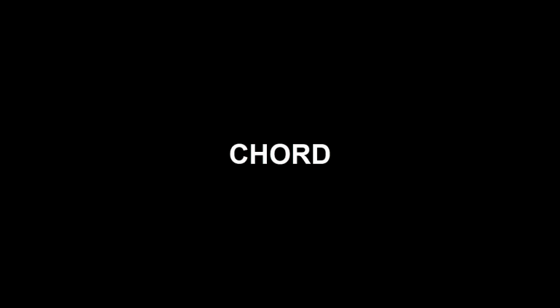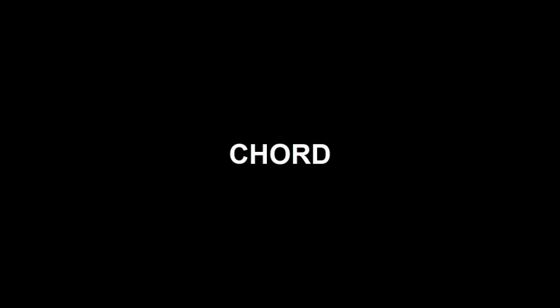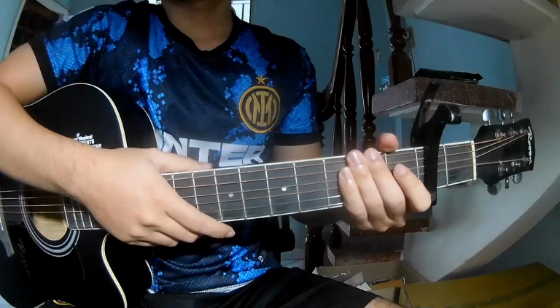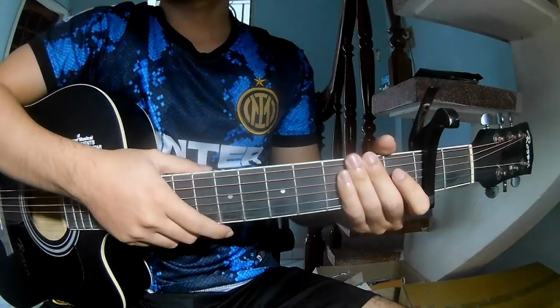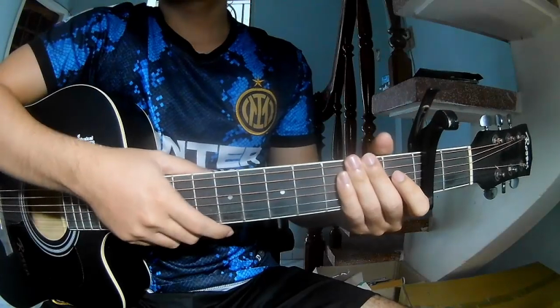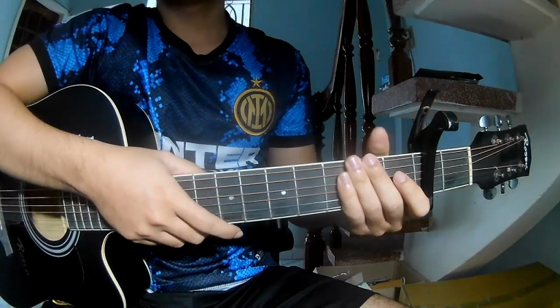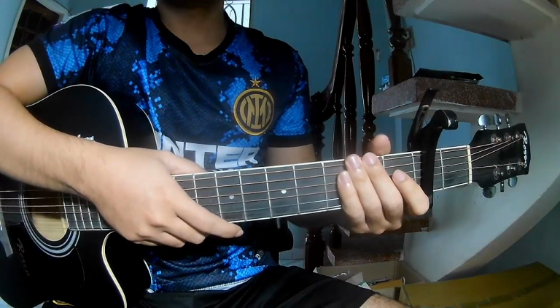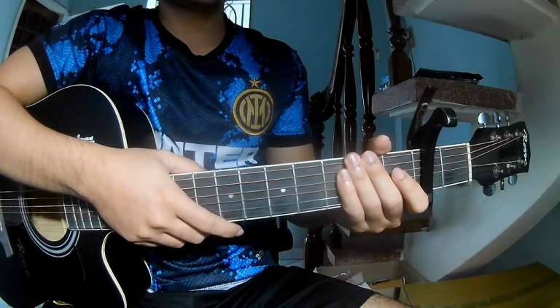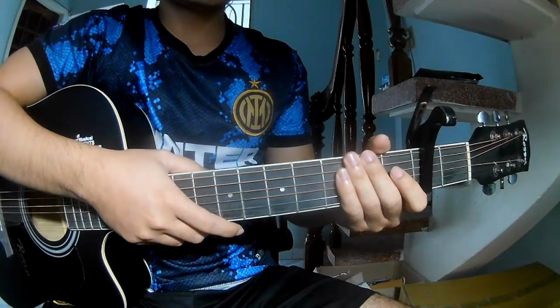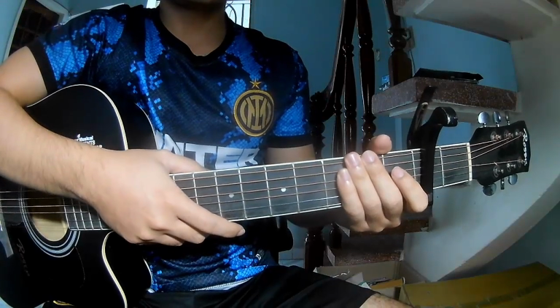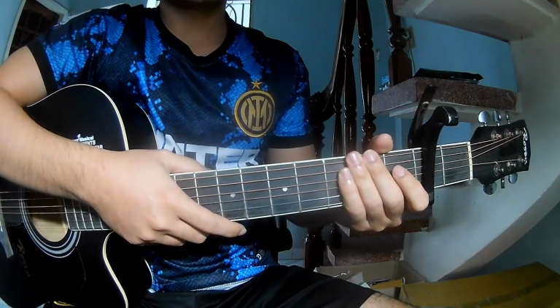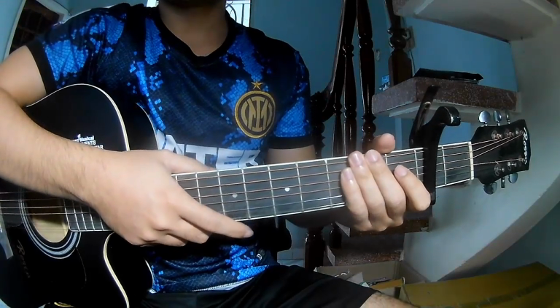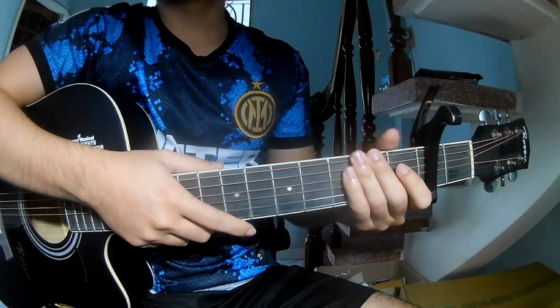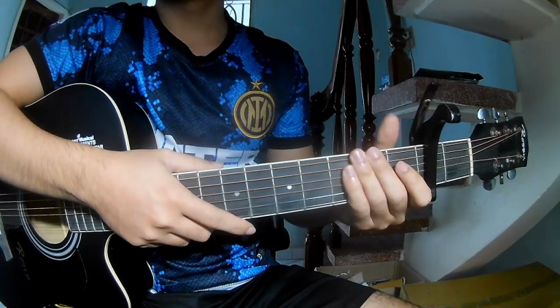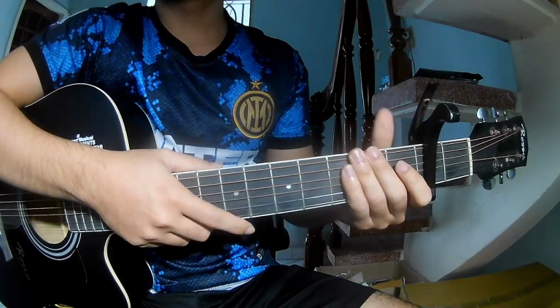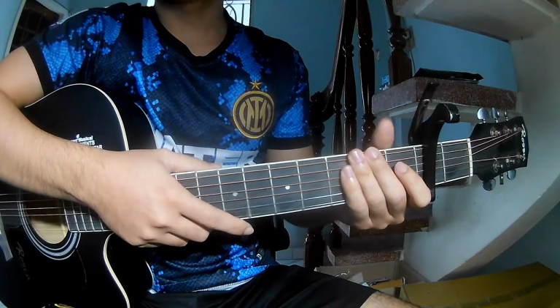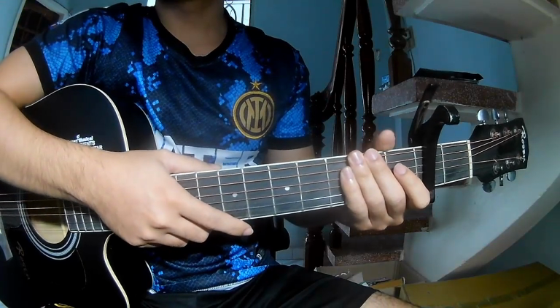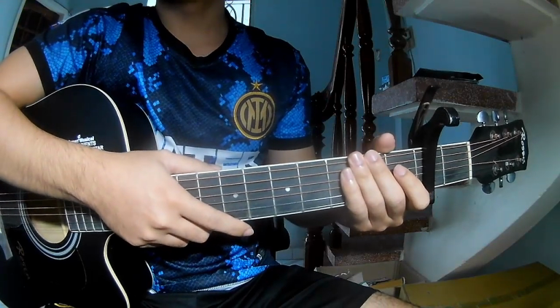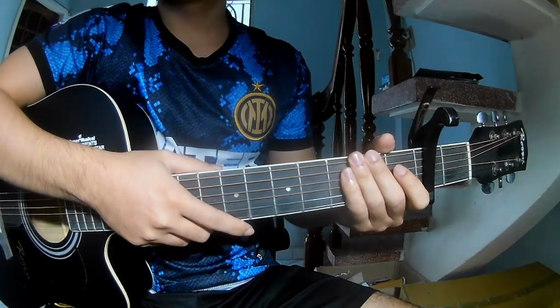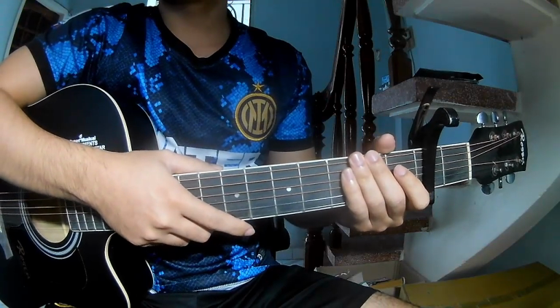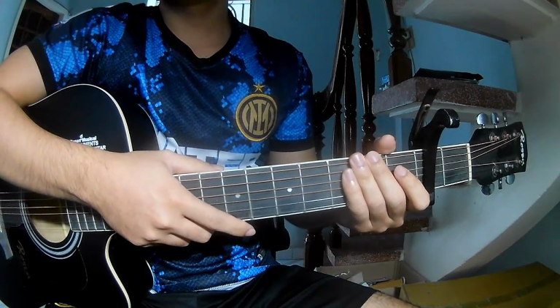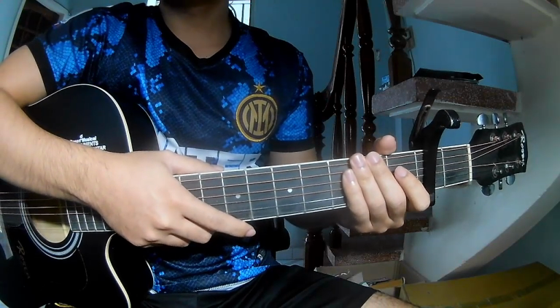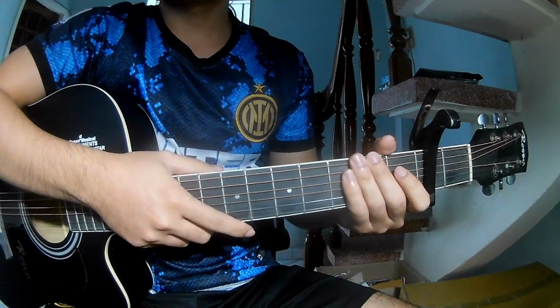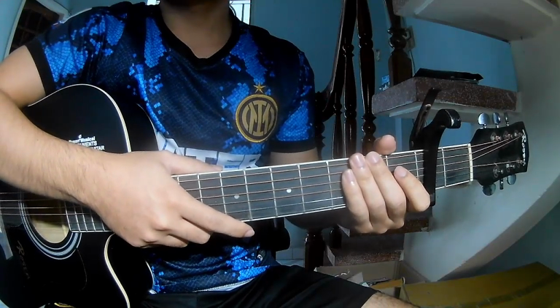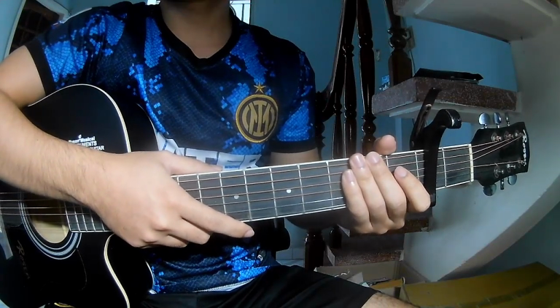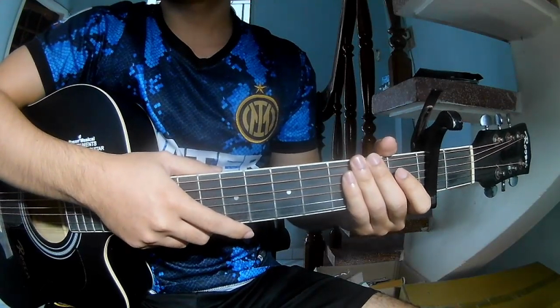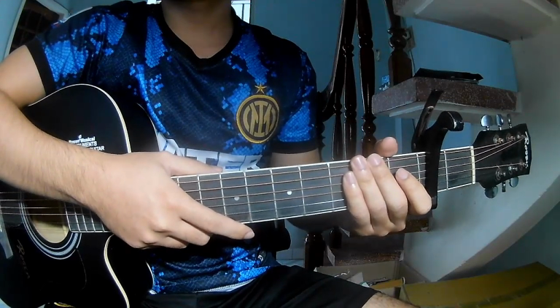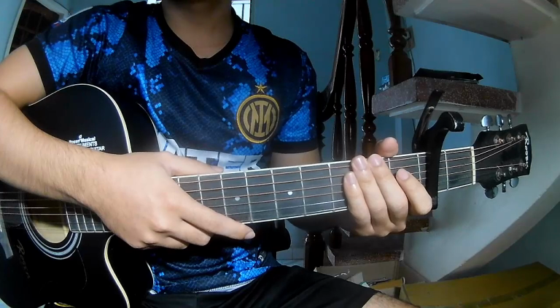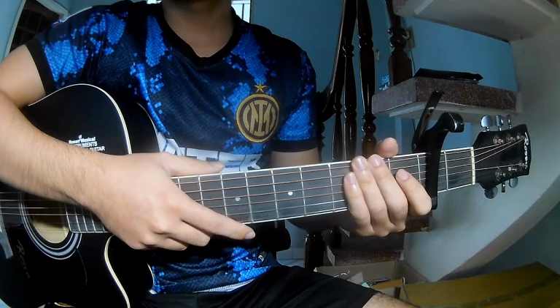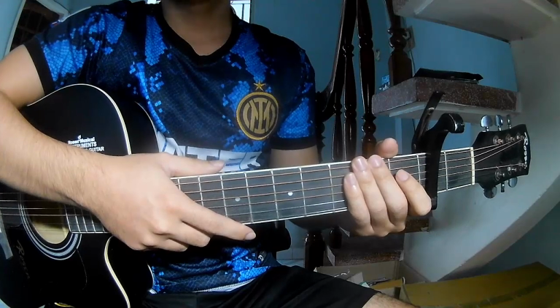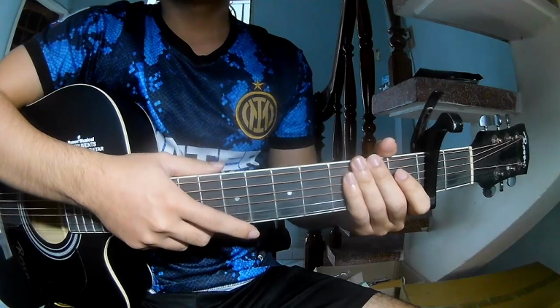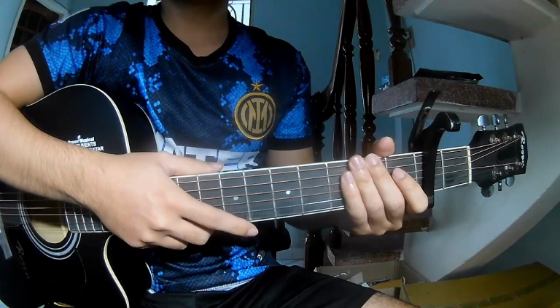Hi everyone, today we'll see how to play guitar with 'Me' by Alec Benjamin.